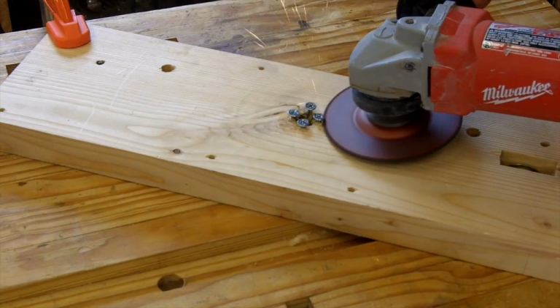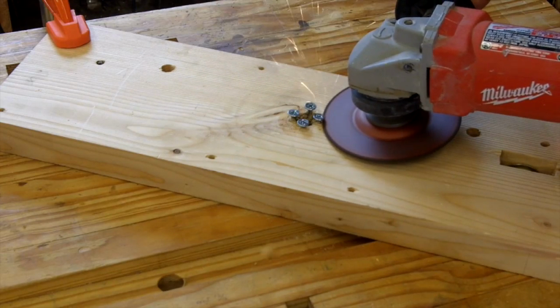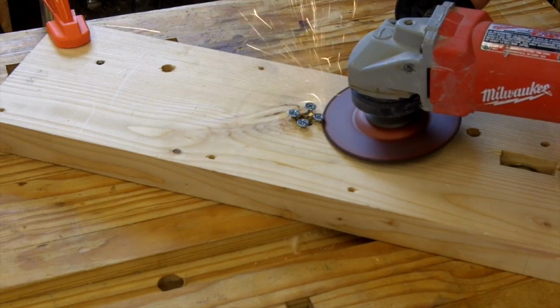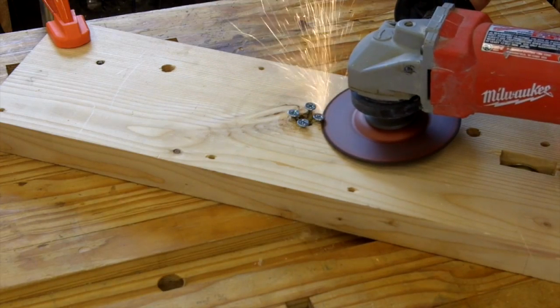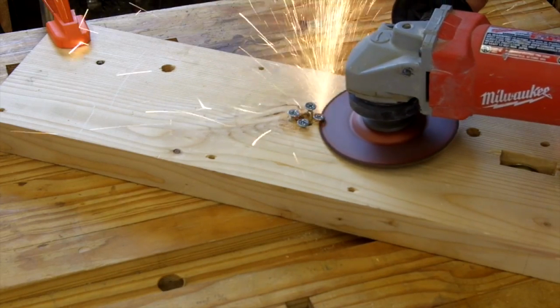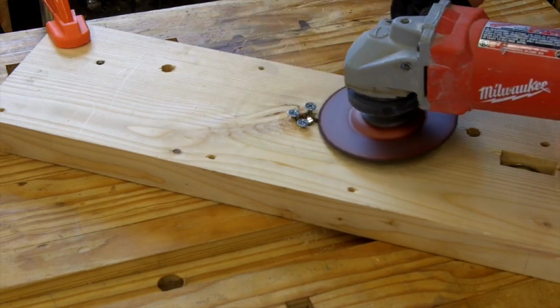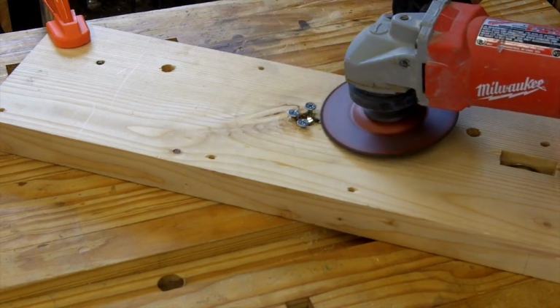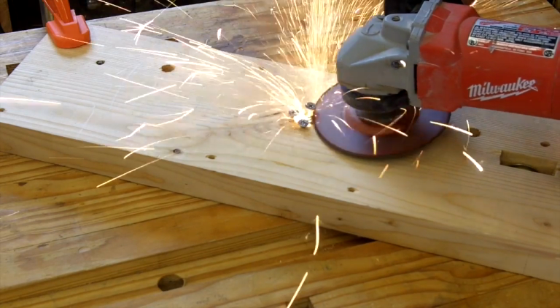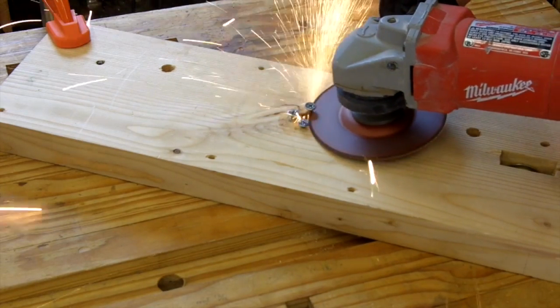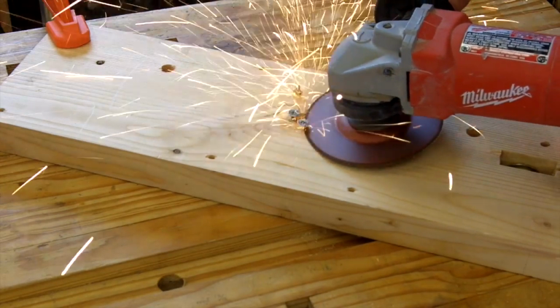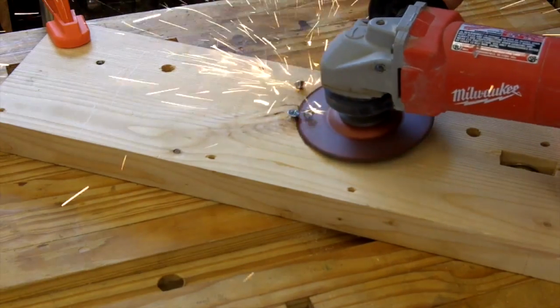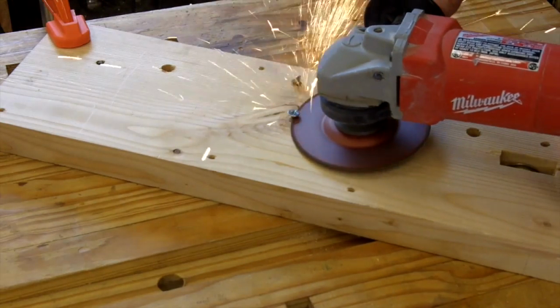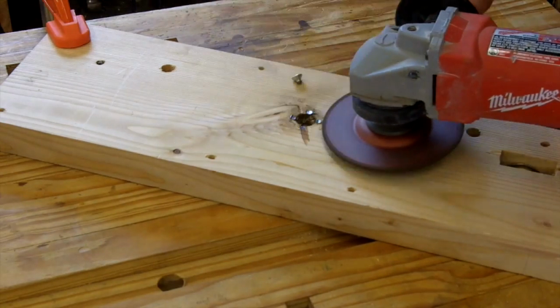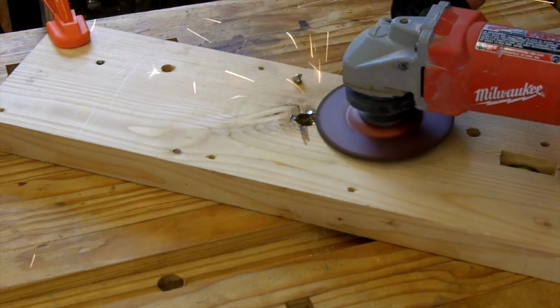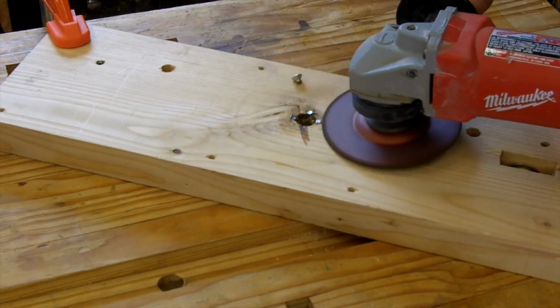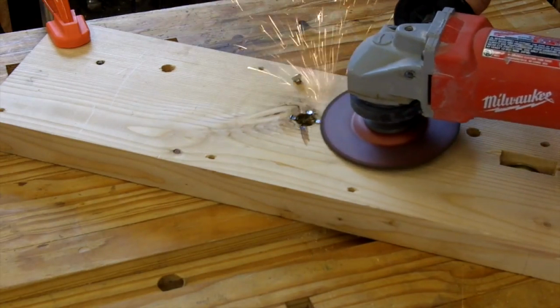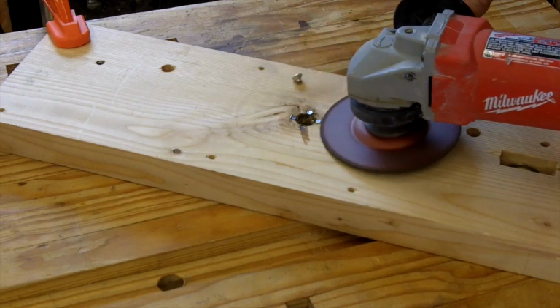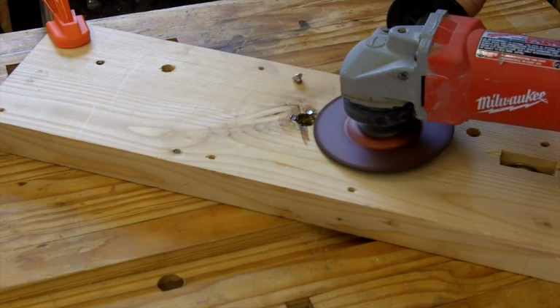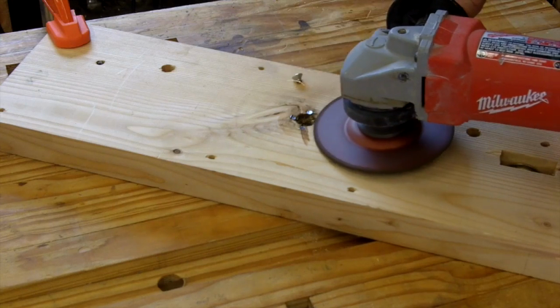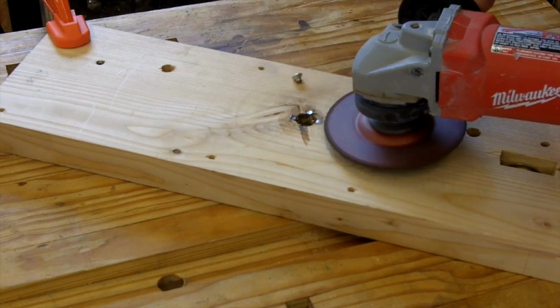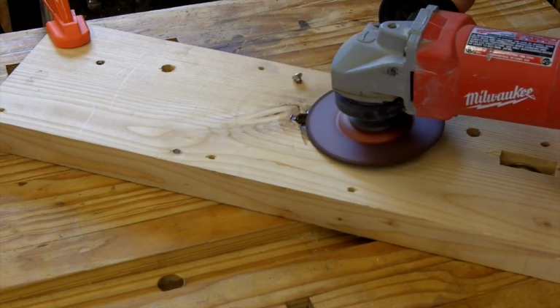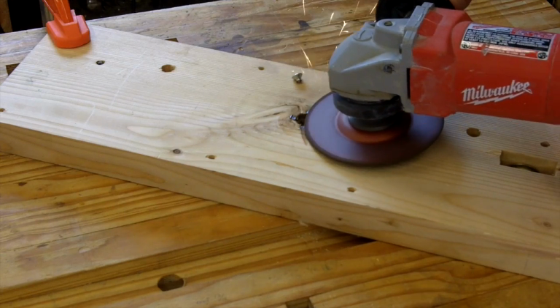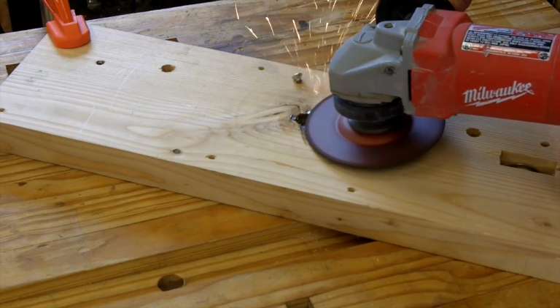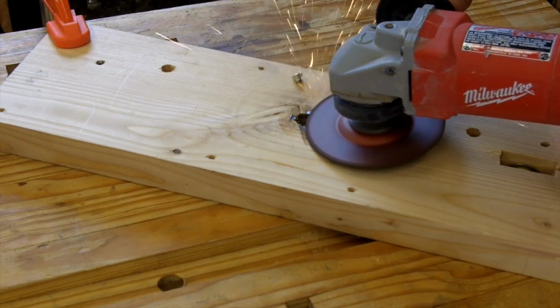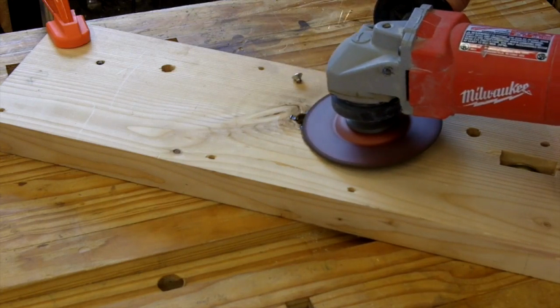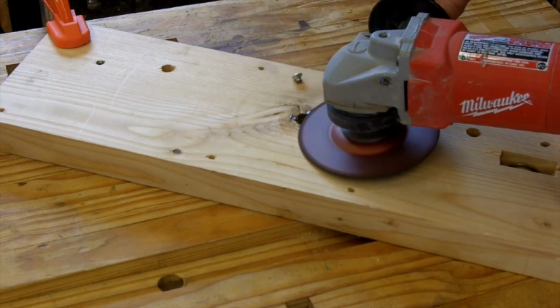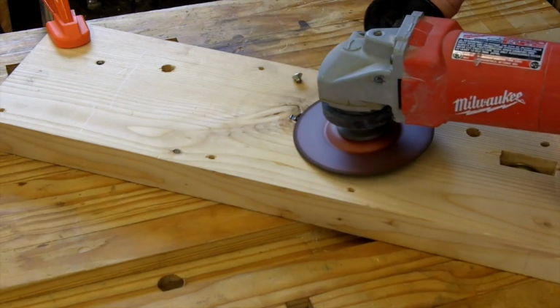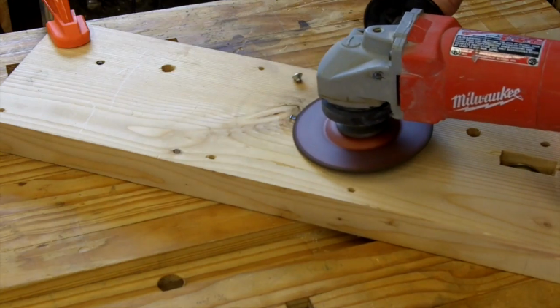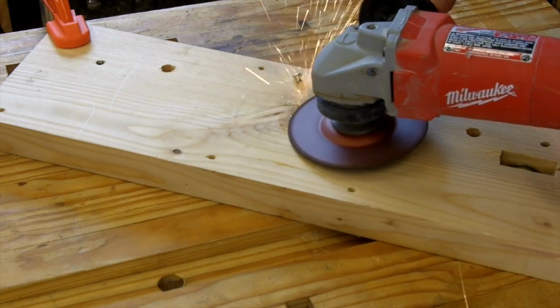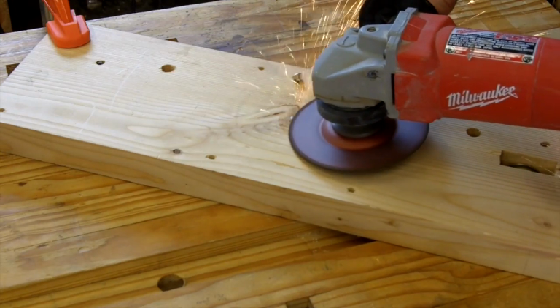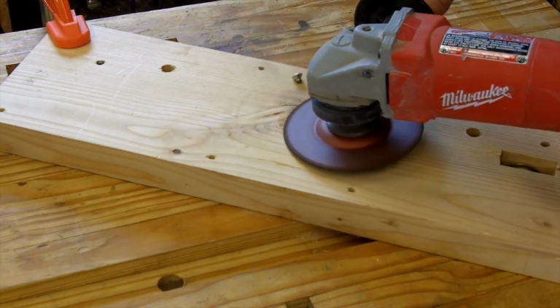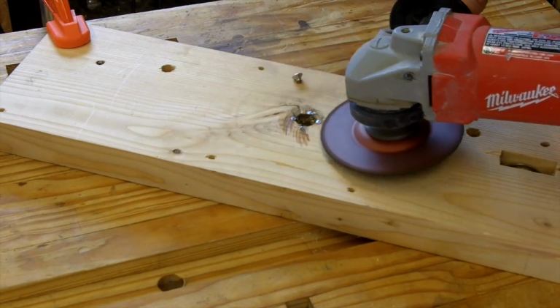Now this is the inside of the vise, so if this isn't pretty, it doesn't matter as long as it's not interfering with the disc.